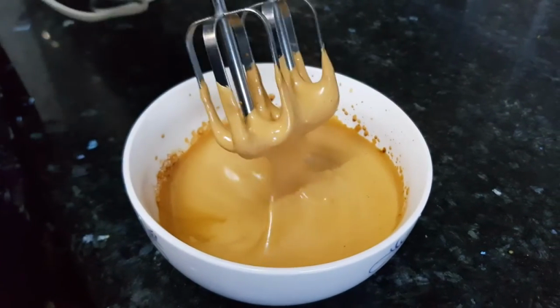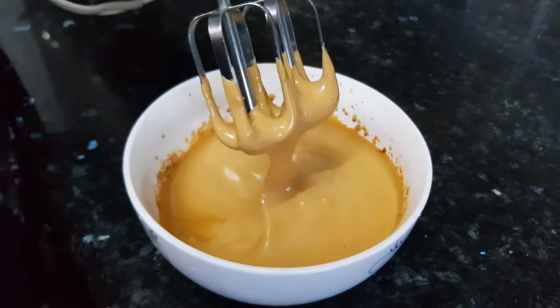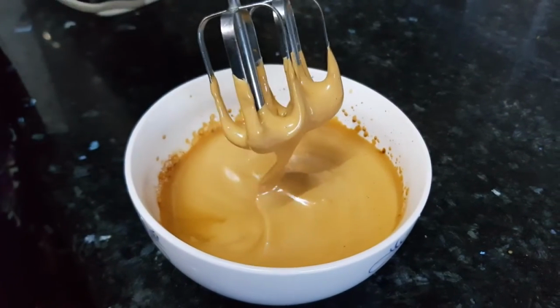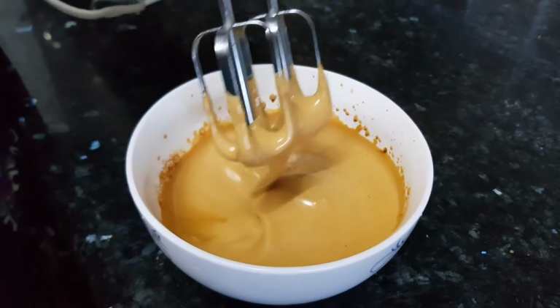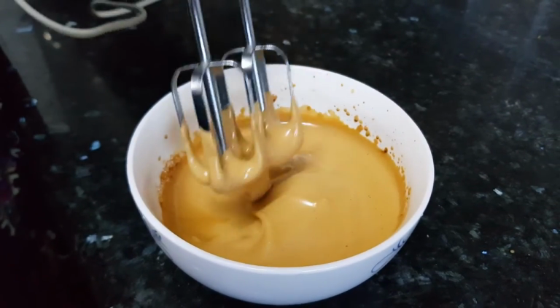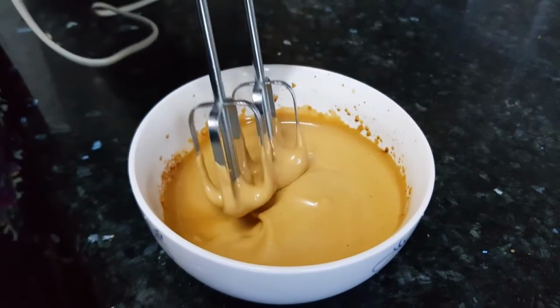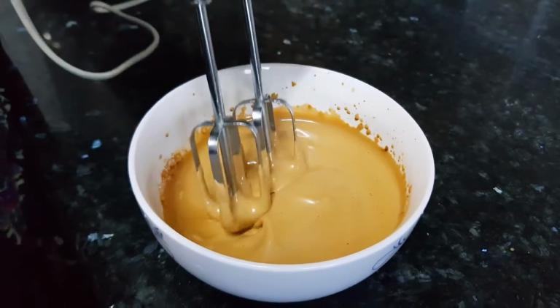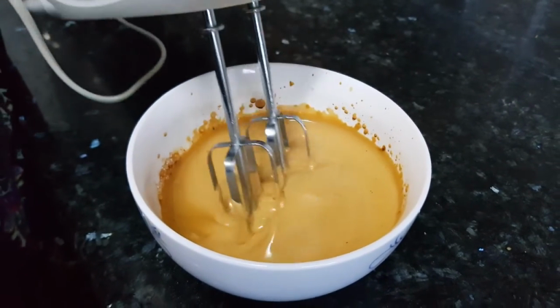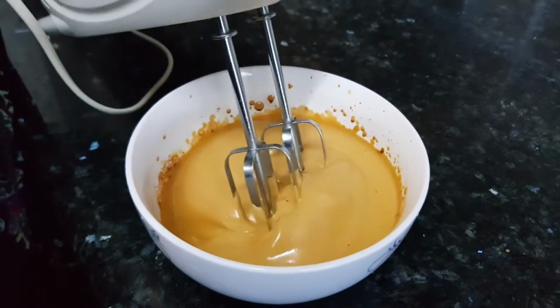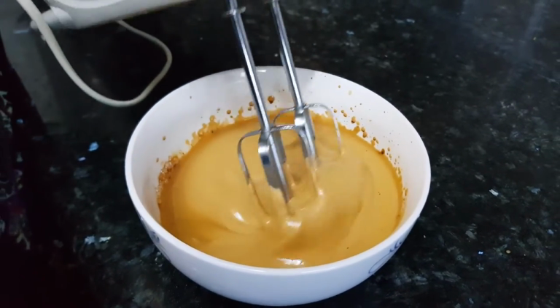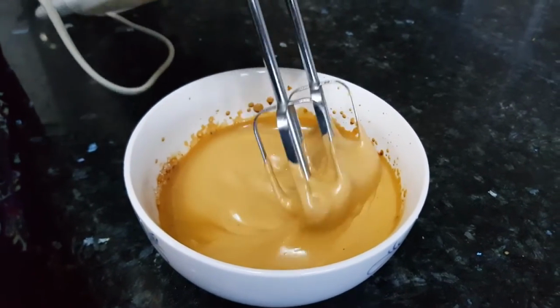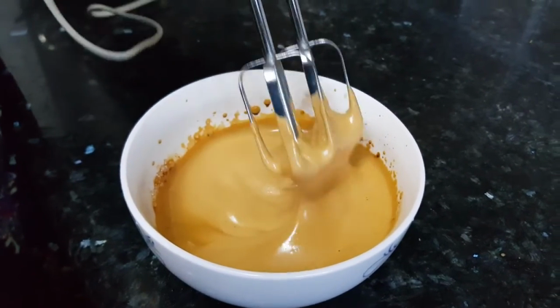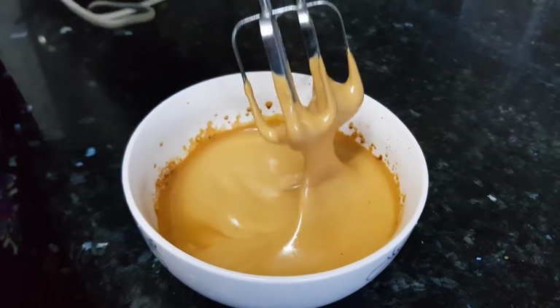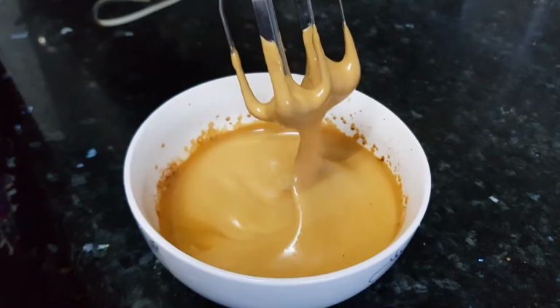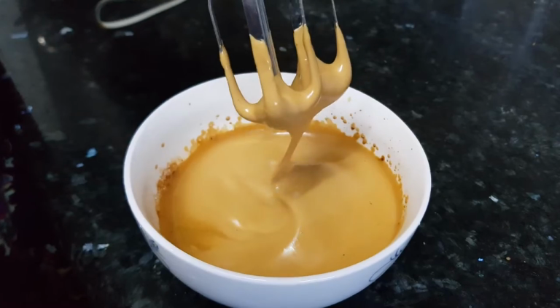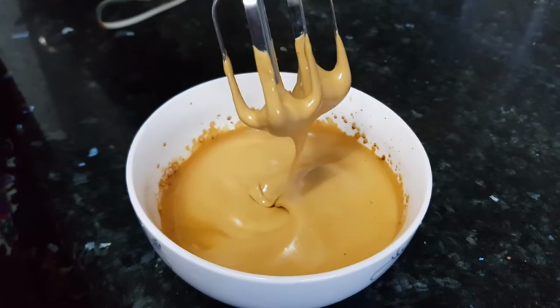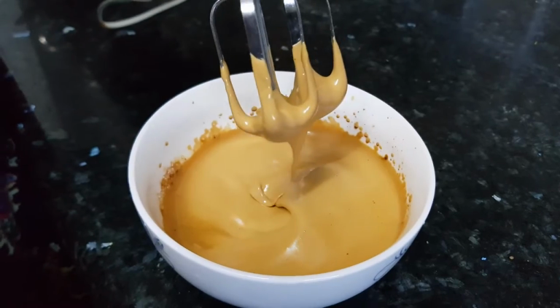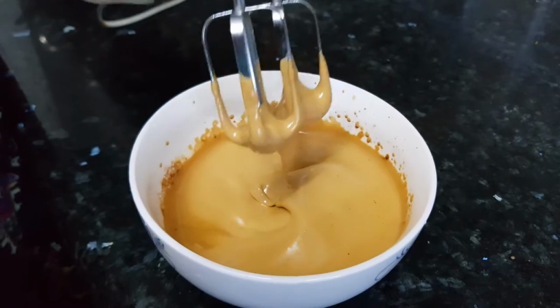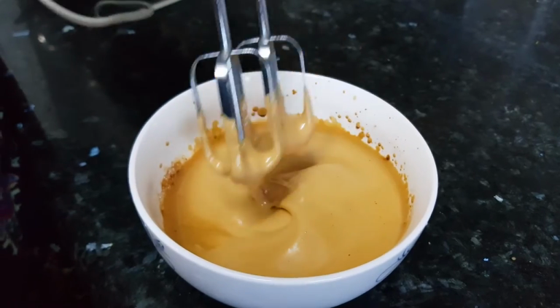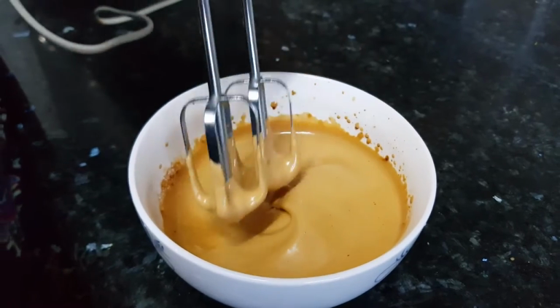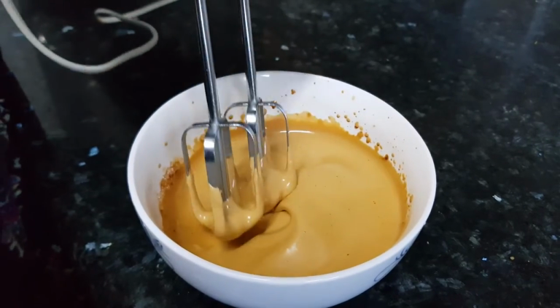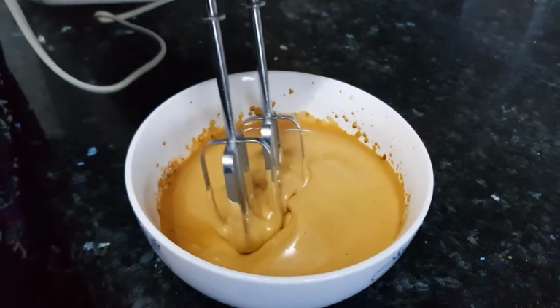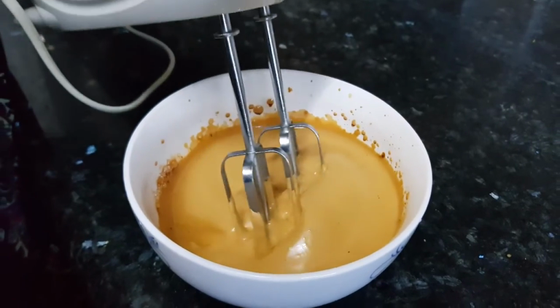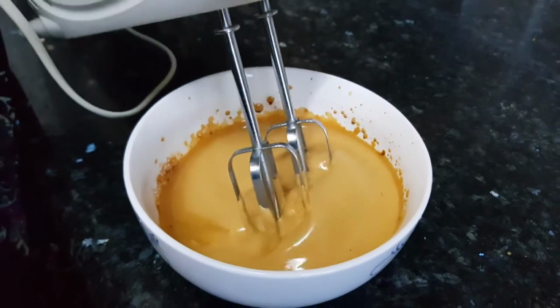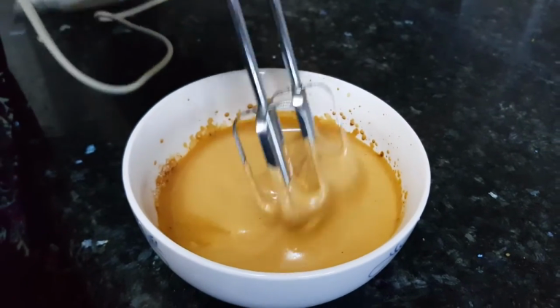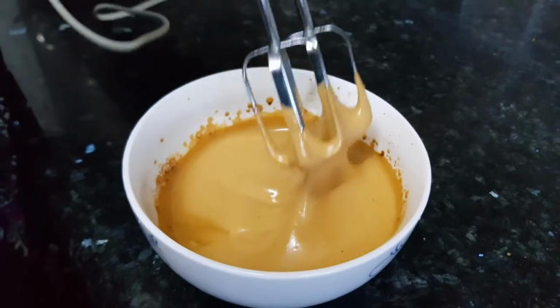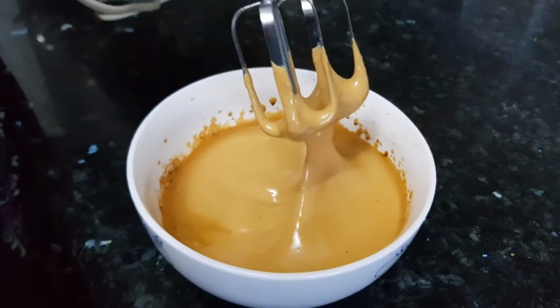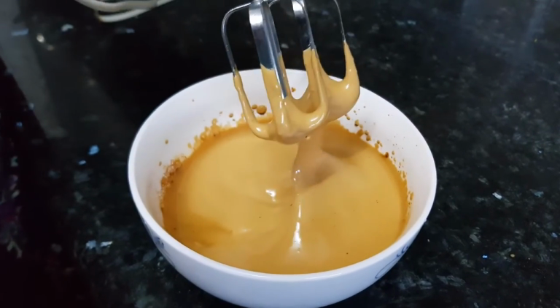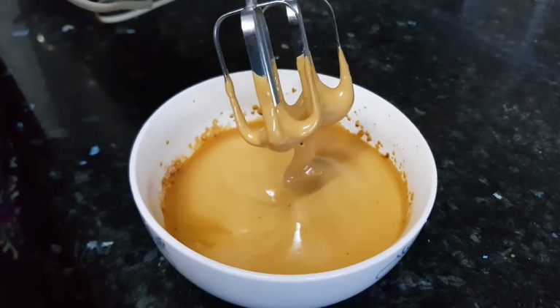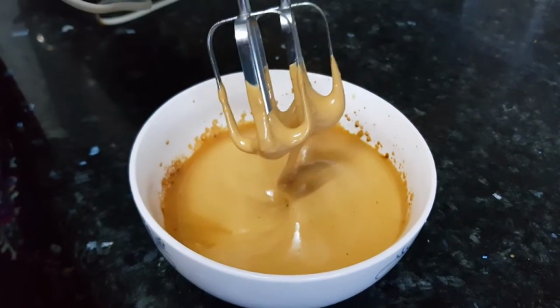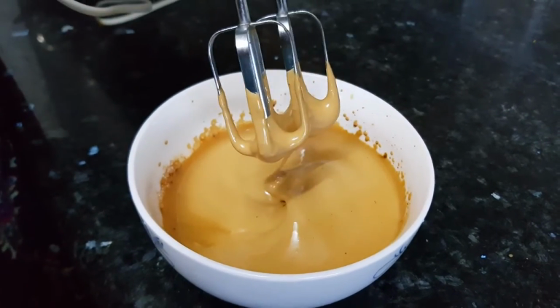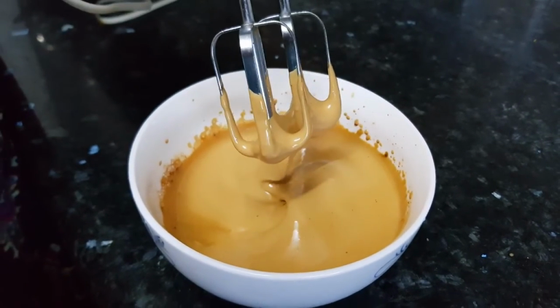Now as you can see, we have whisked it until we get this consistency. This is ready.